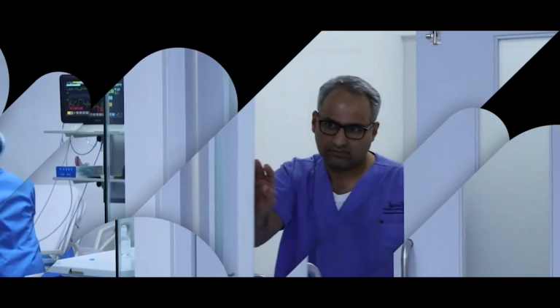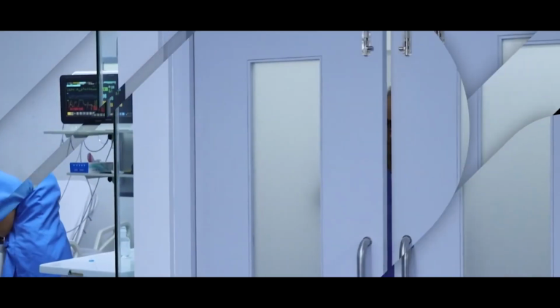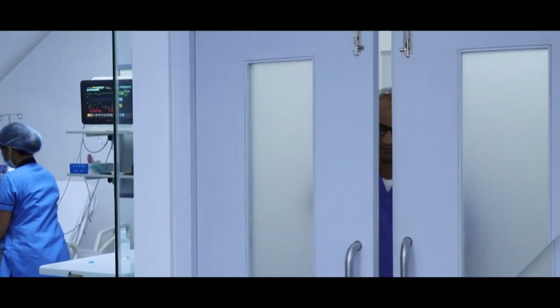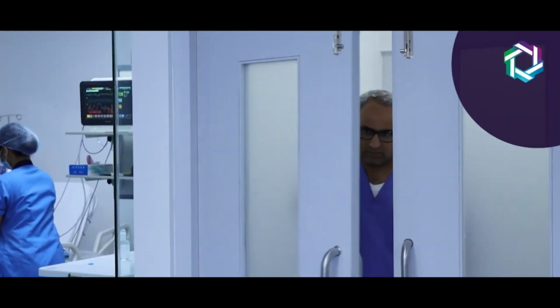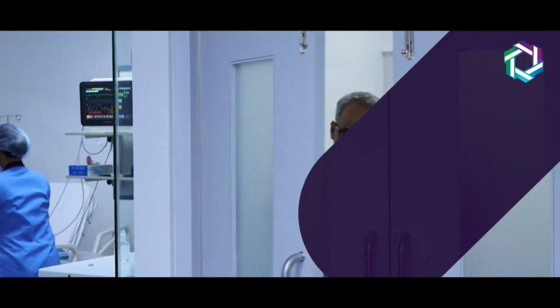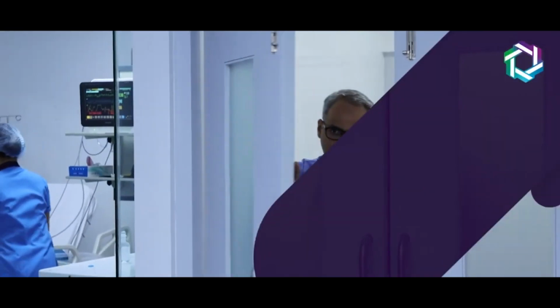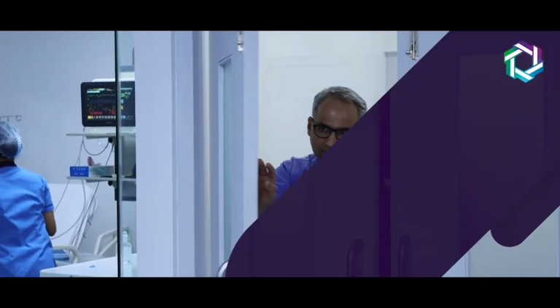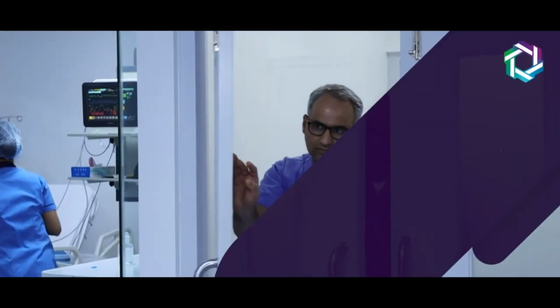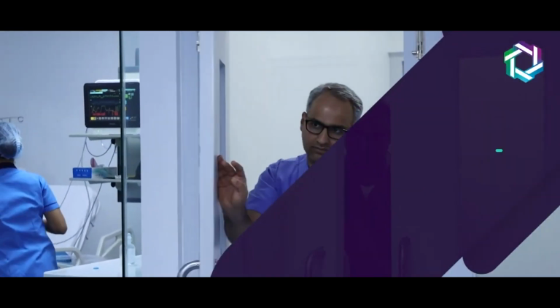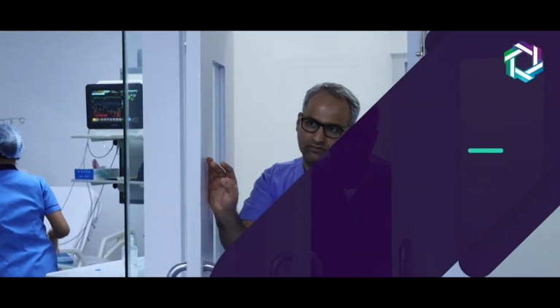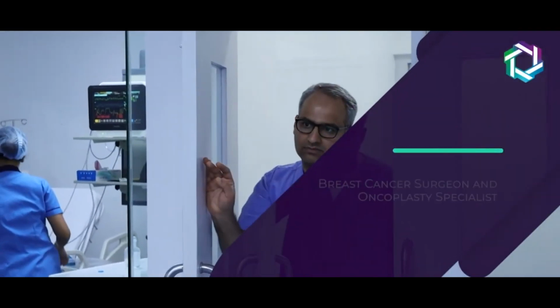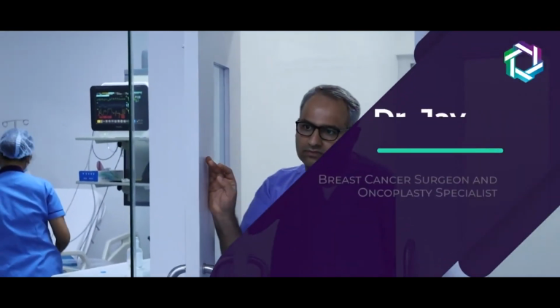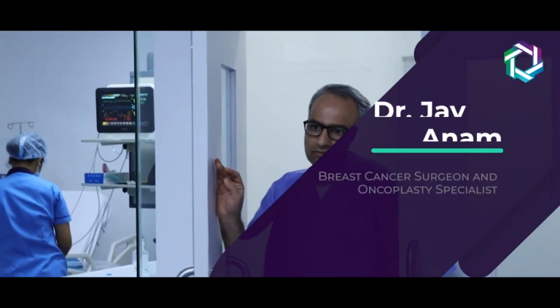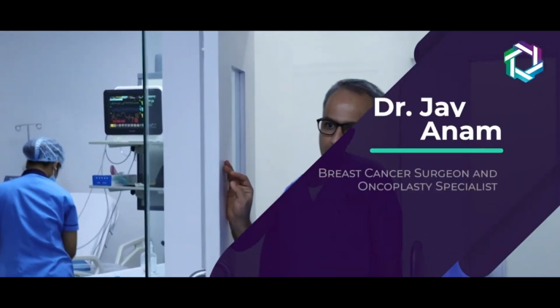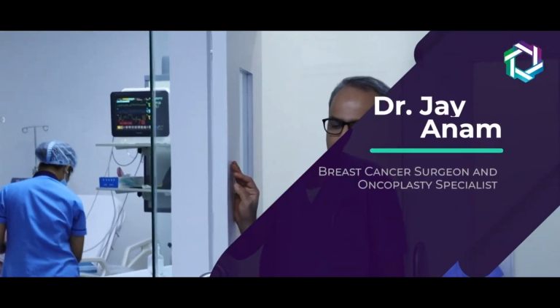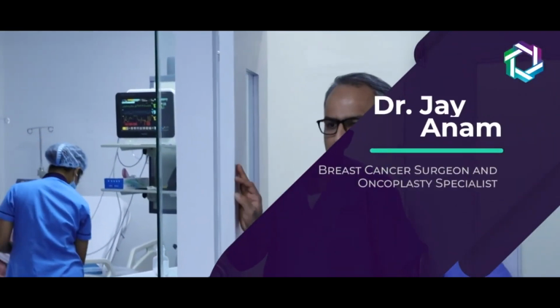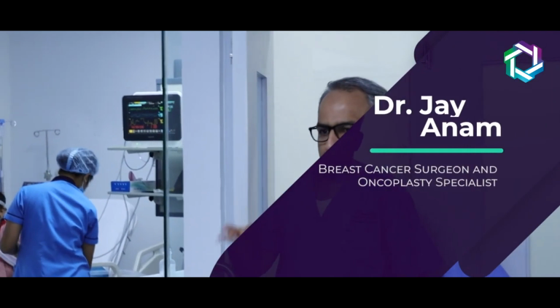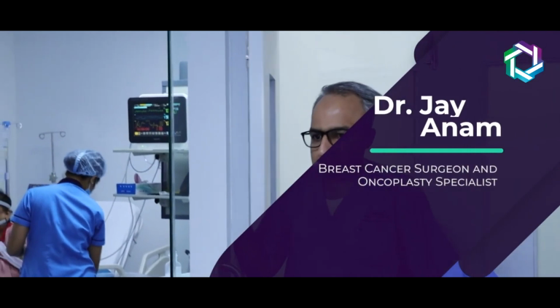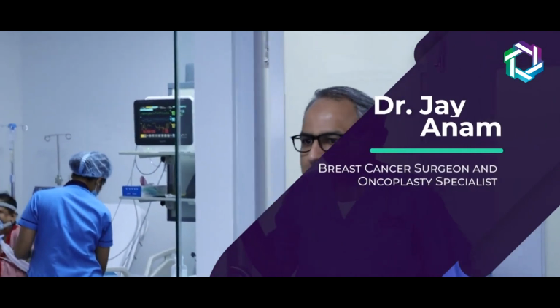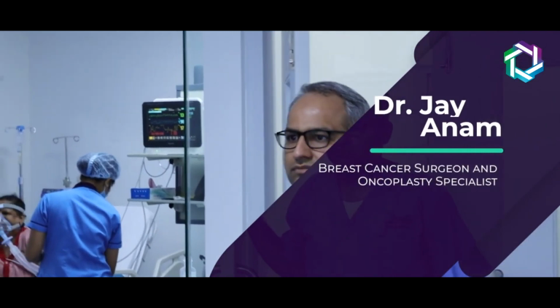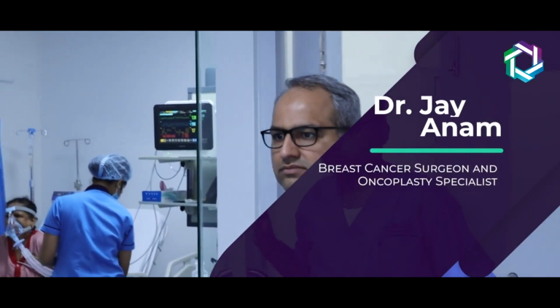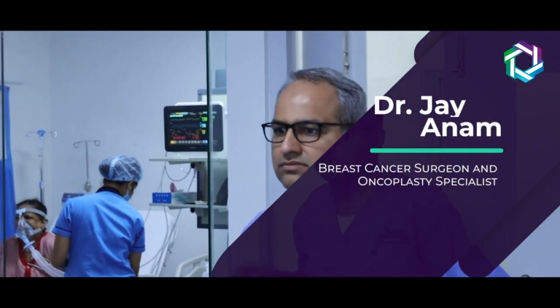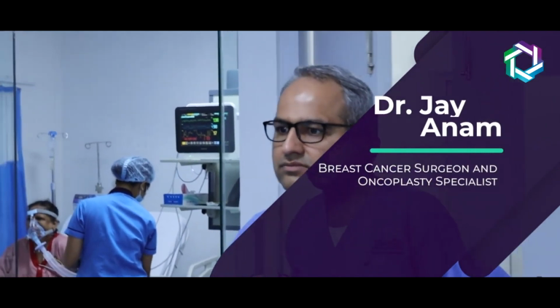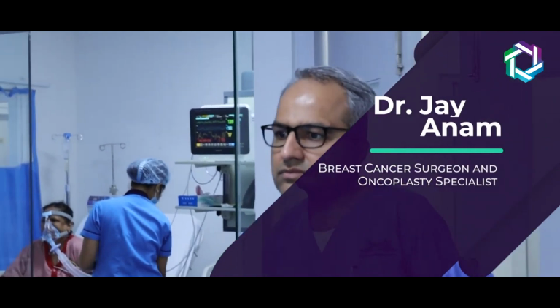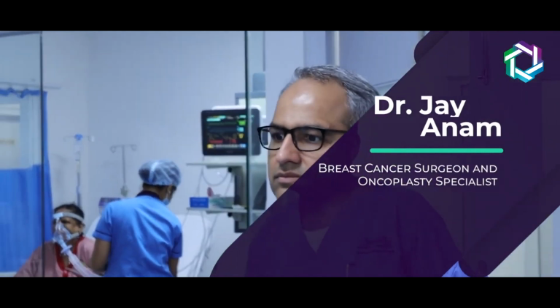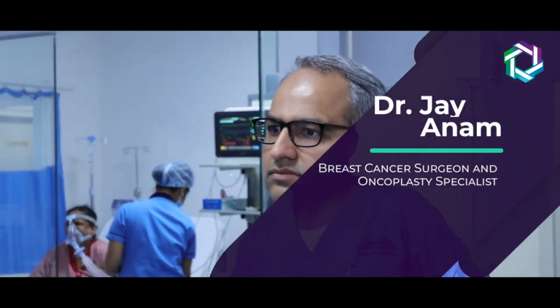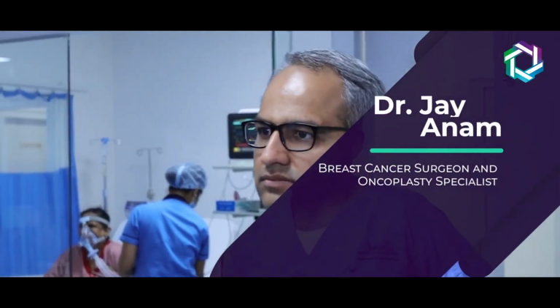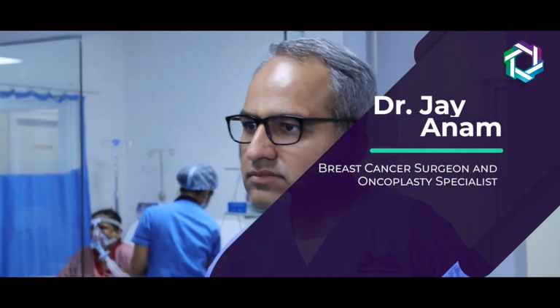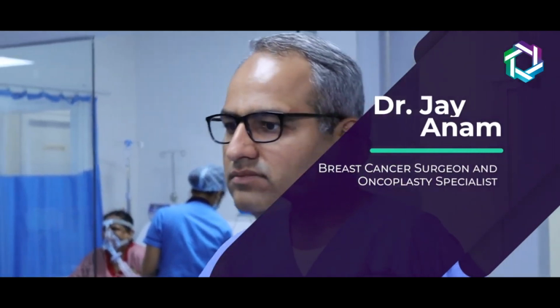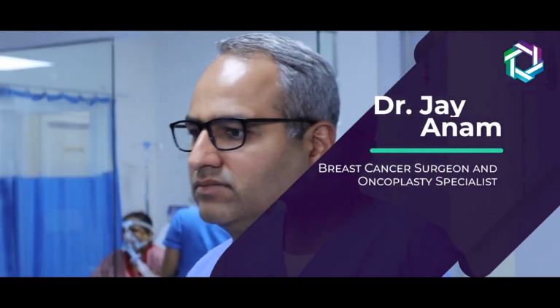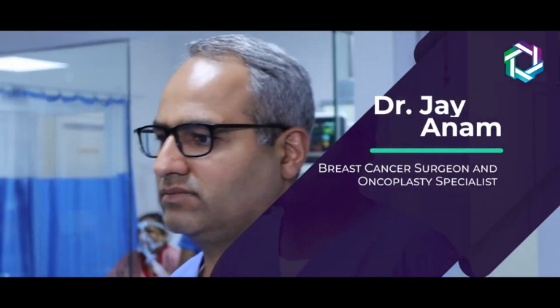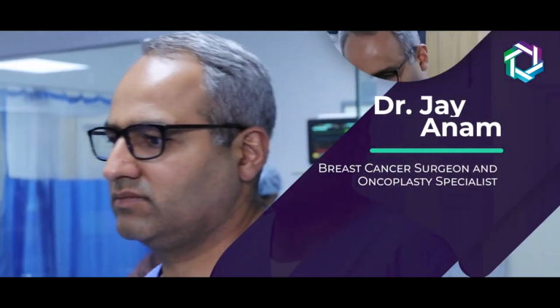I am Dr. Jai Aranam. I am a Mumbai-based breast cancer and breast oncoplasty surgeon.